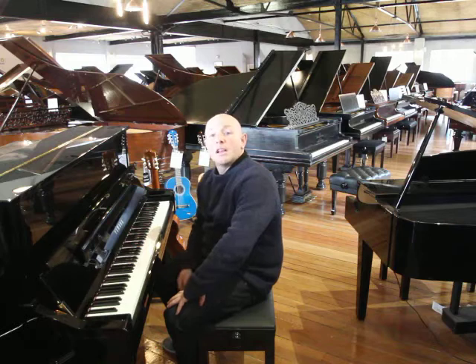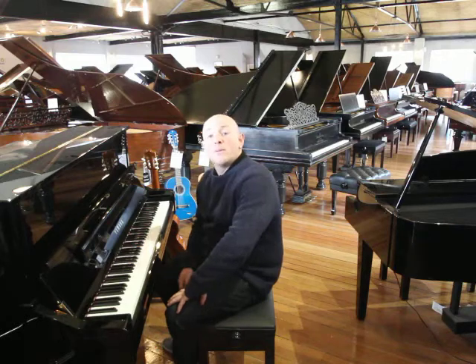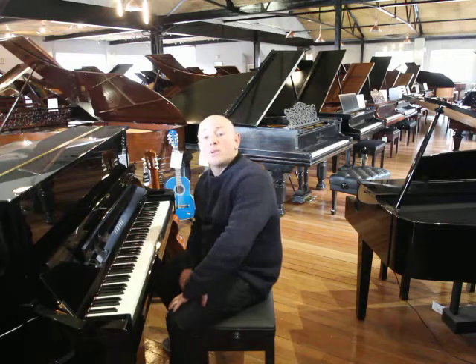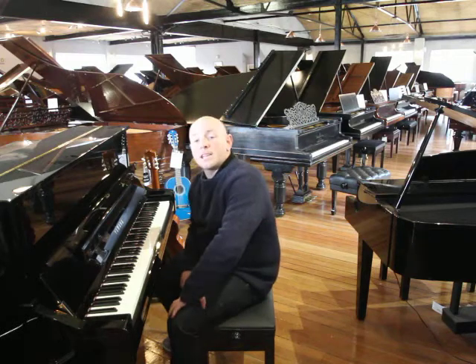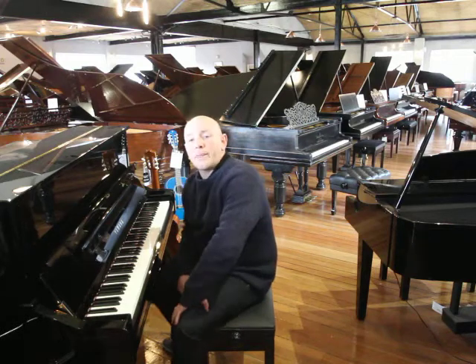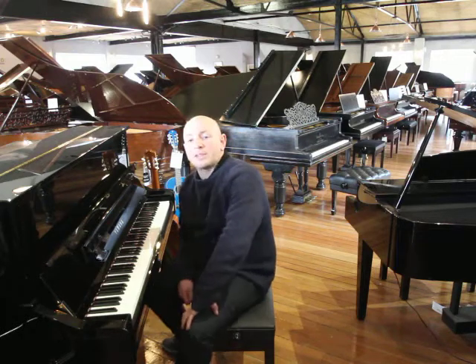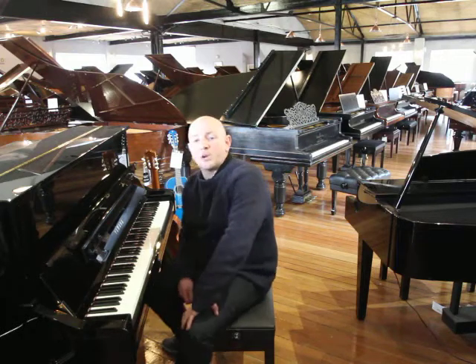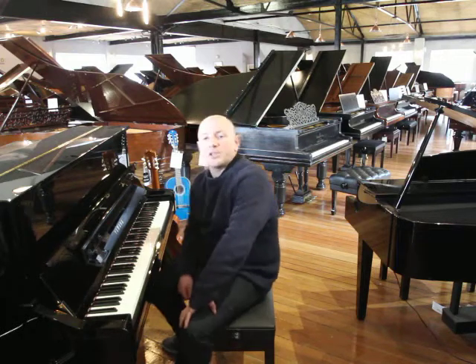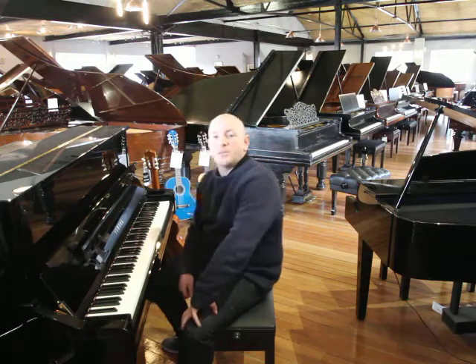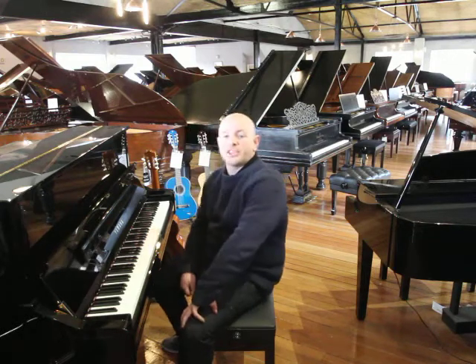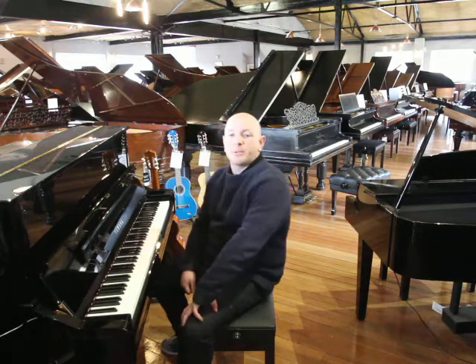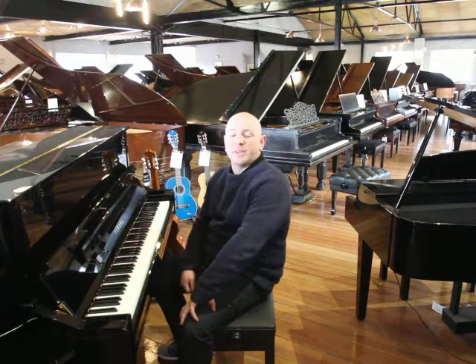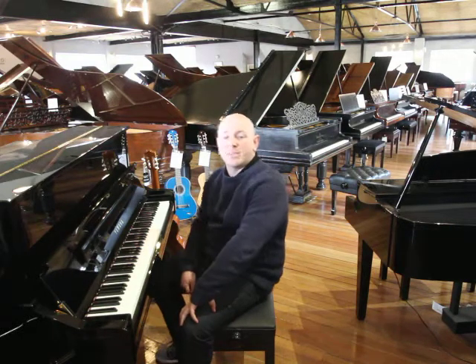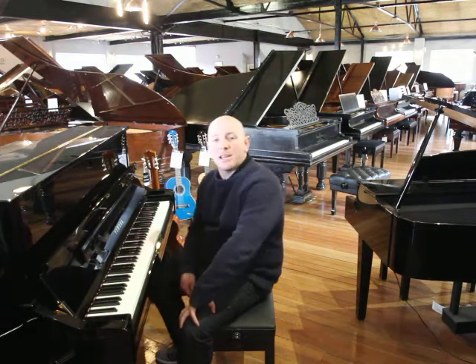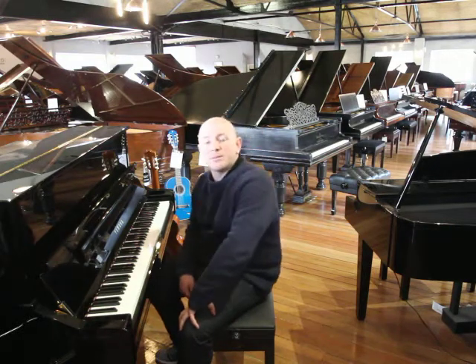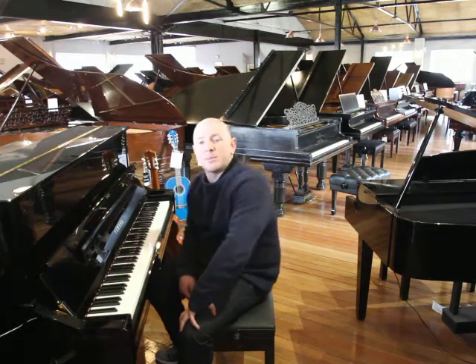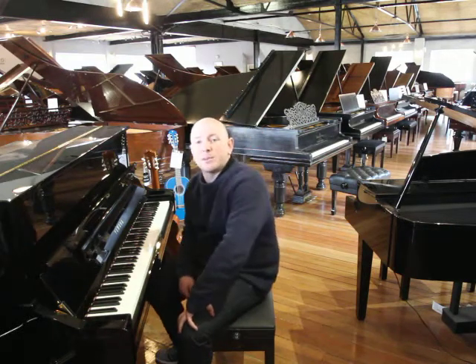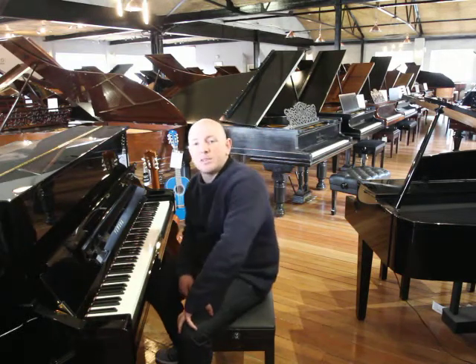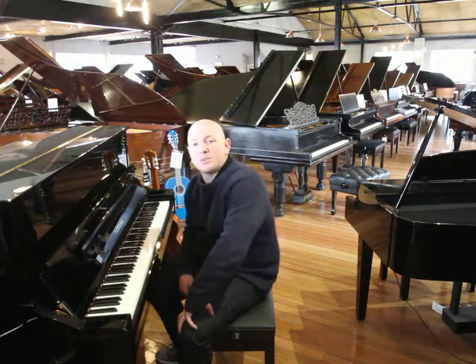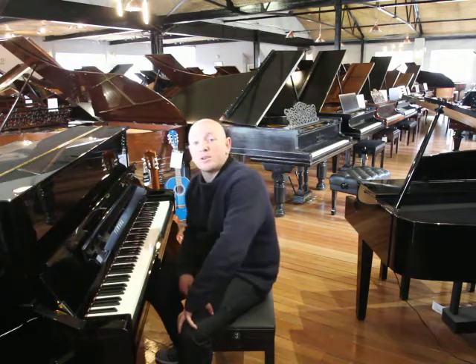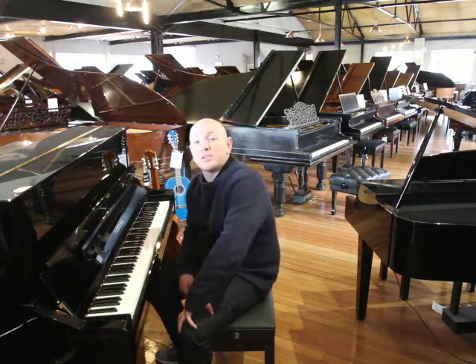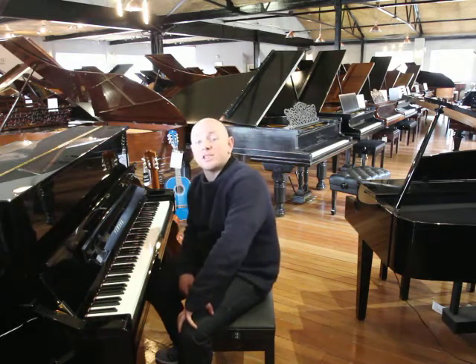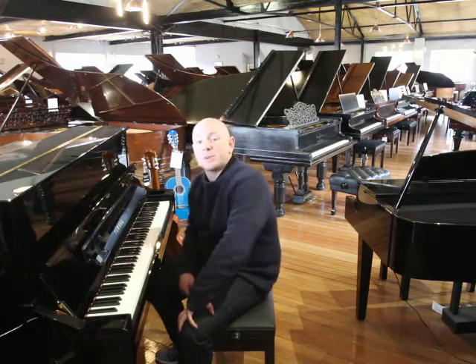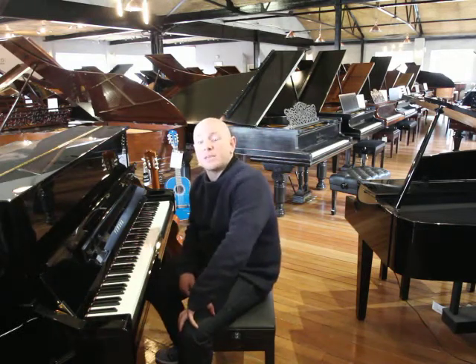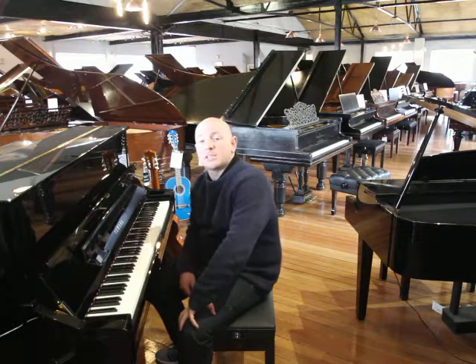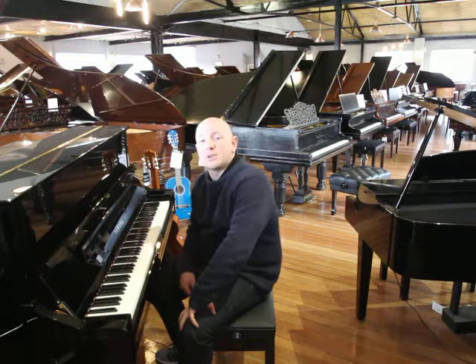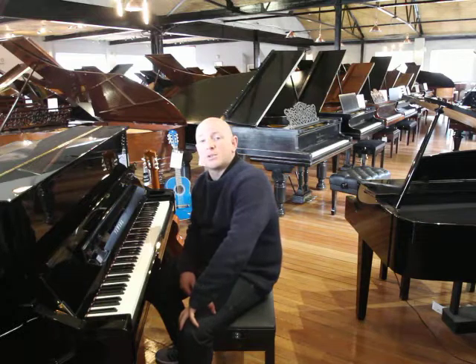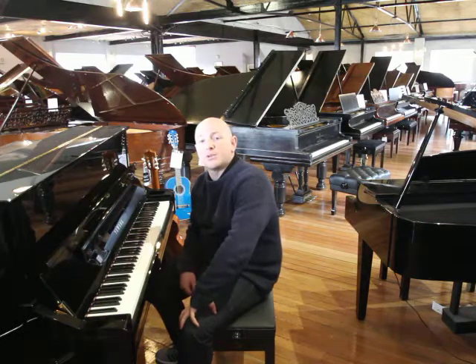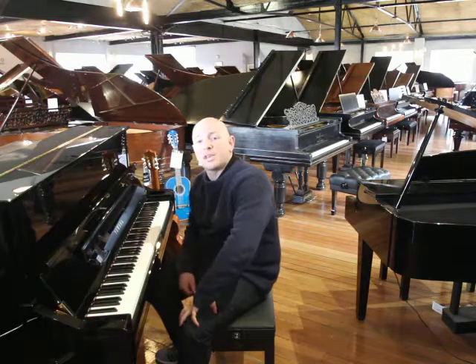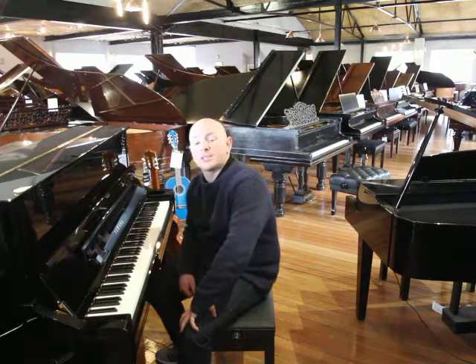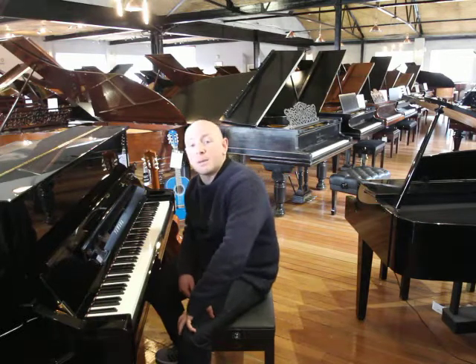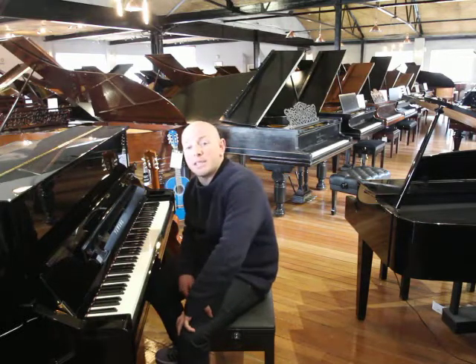Hello folks and thanks for watching. We're Sherwood Phoenix Pianos, www.sherwoodphoenix.co.uk is our website.